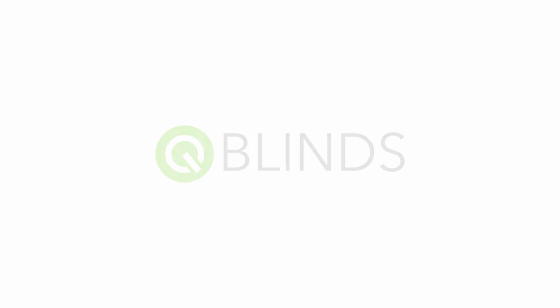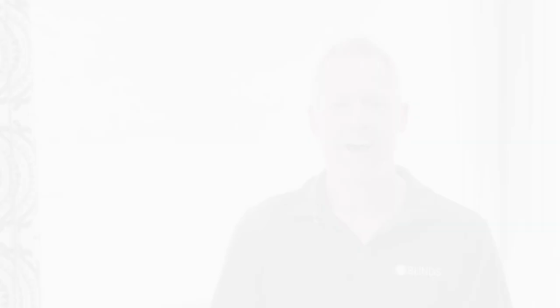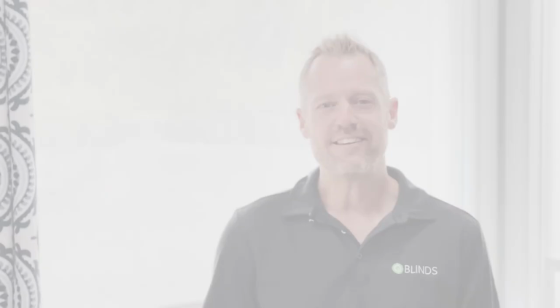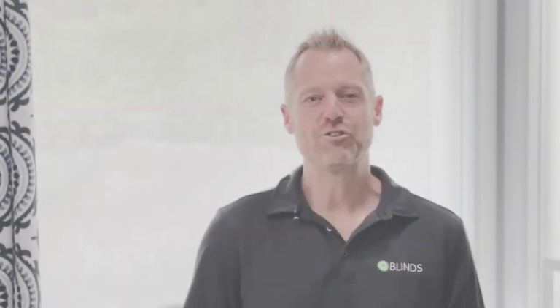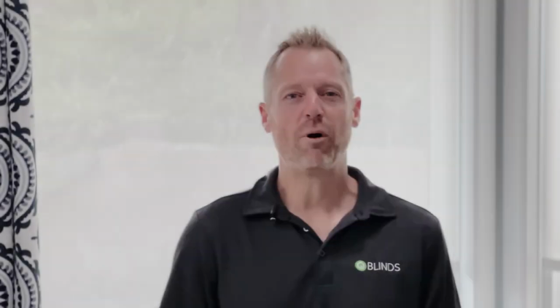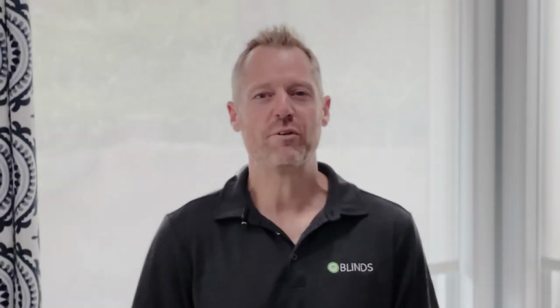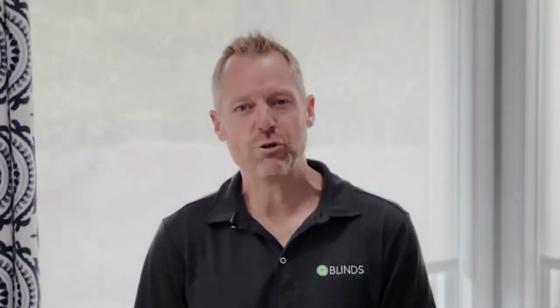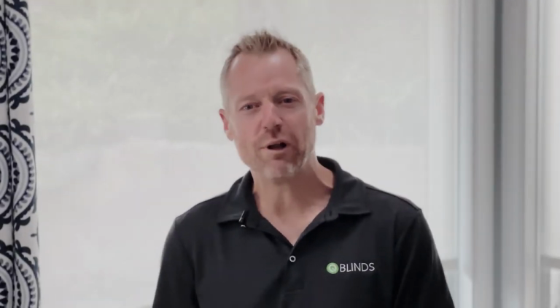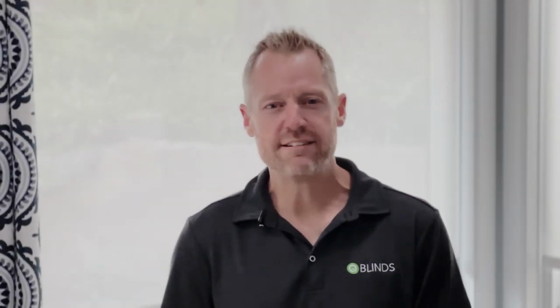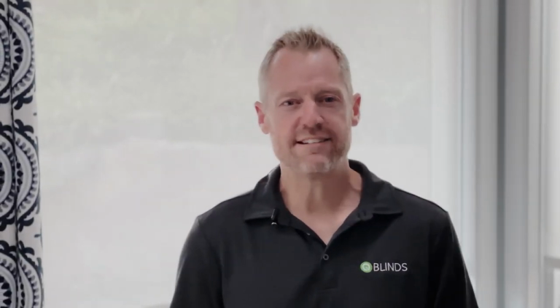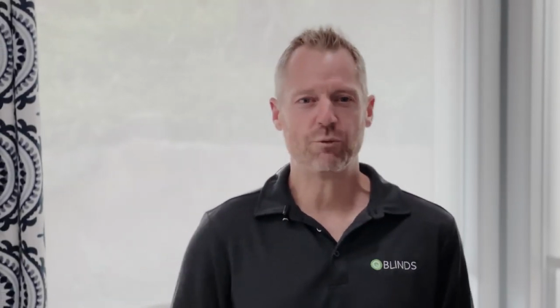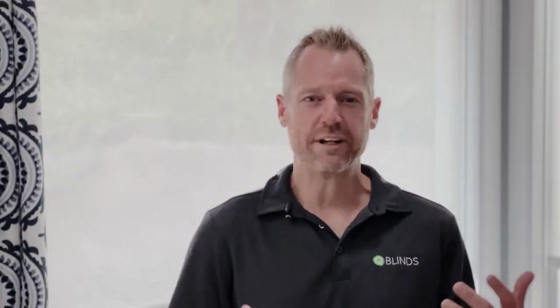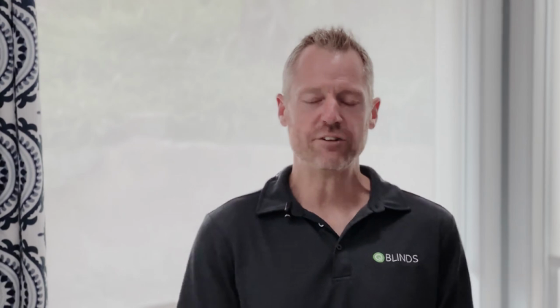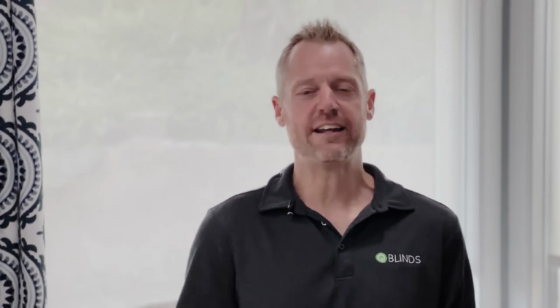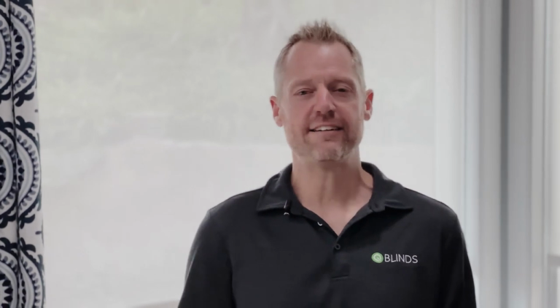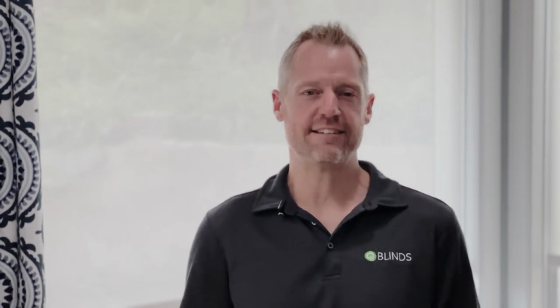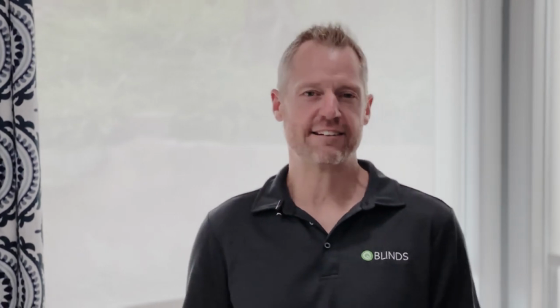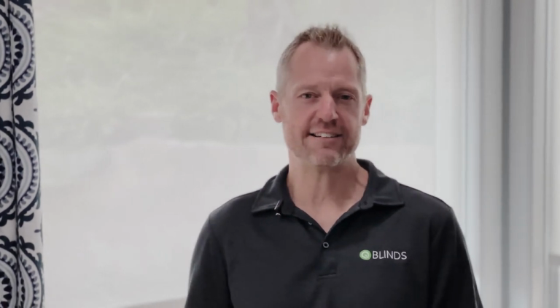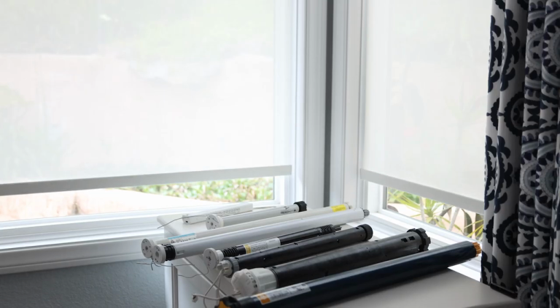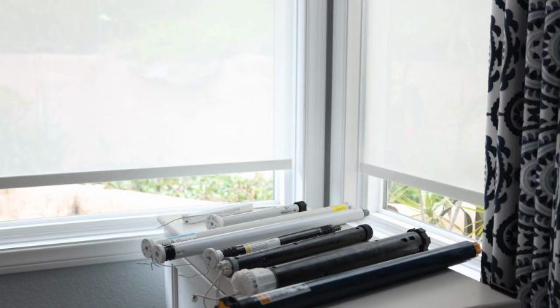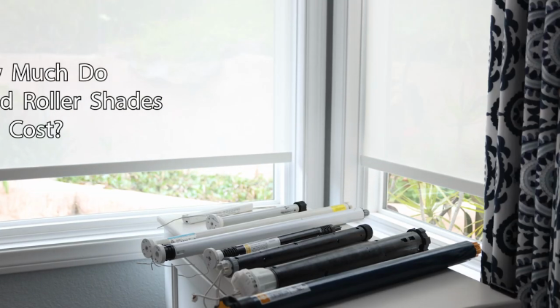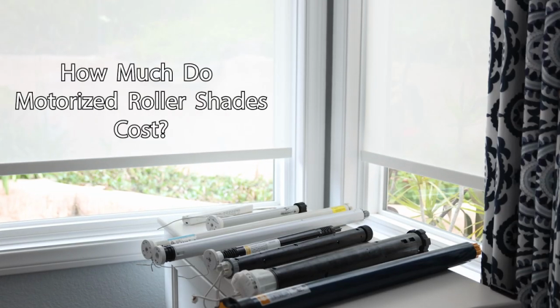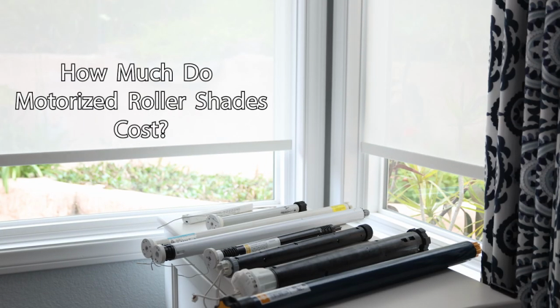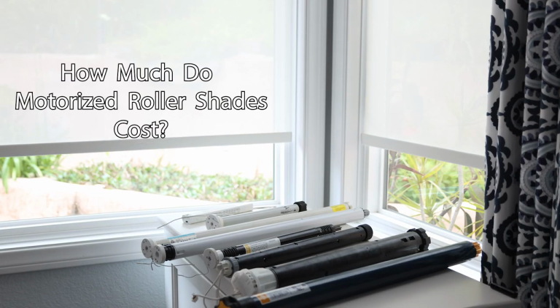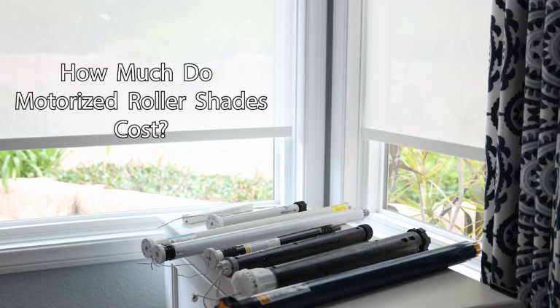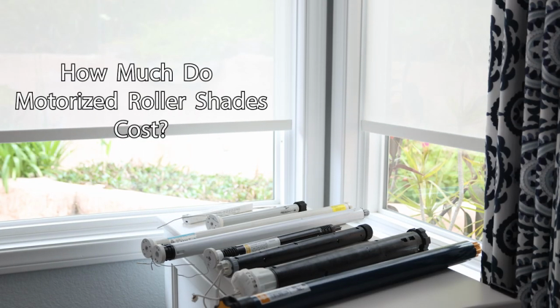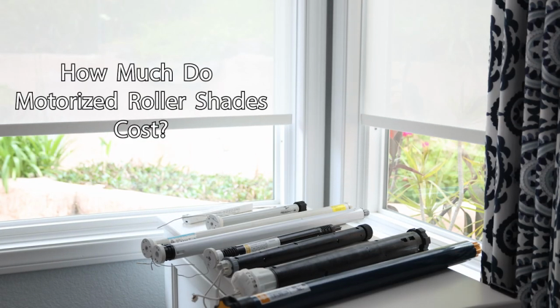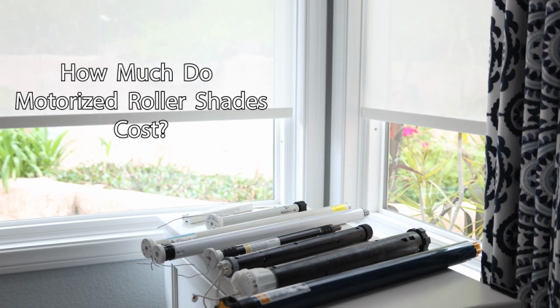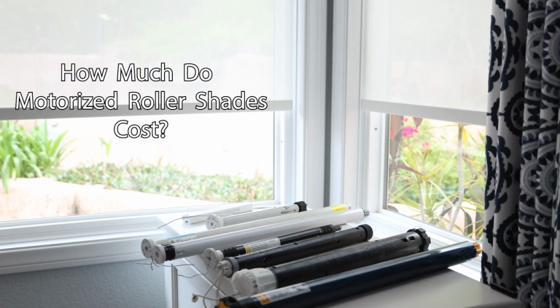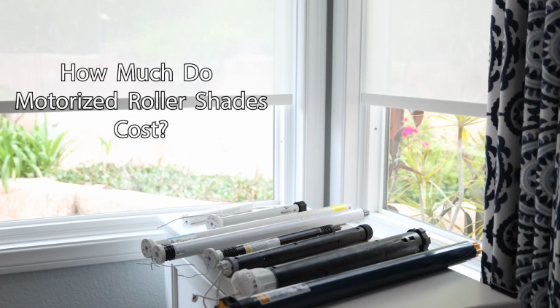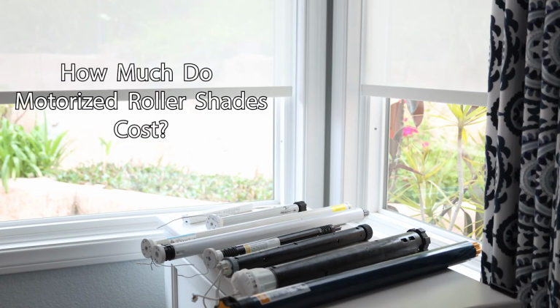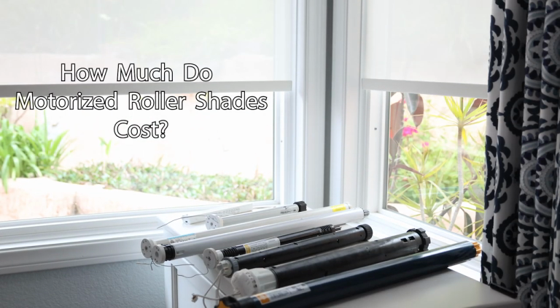Hi, this is Paul with Q-Blinds and we're here today to discuss how much do motorized roller shades cost?